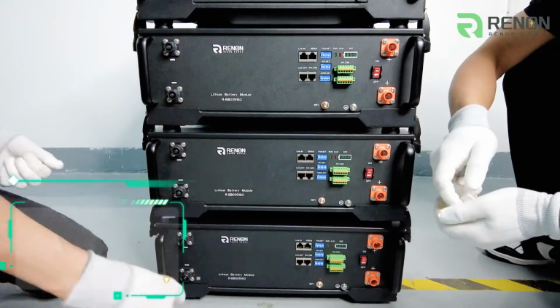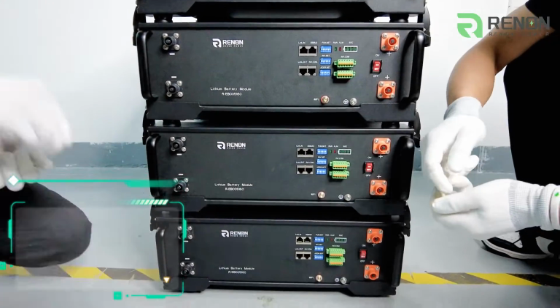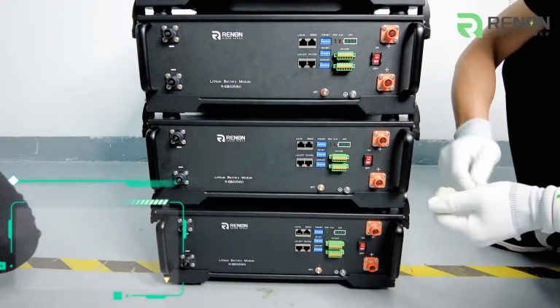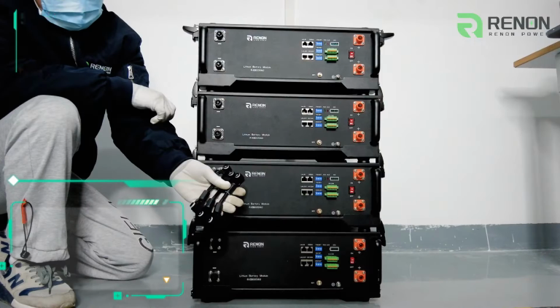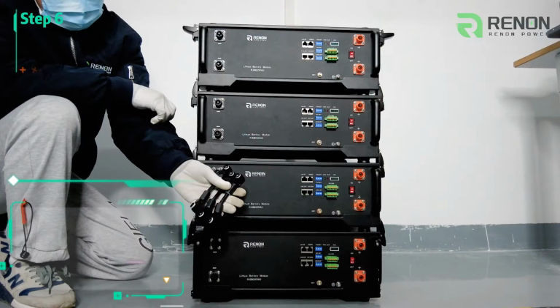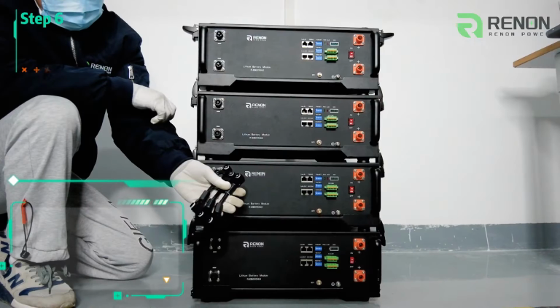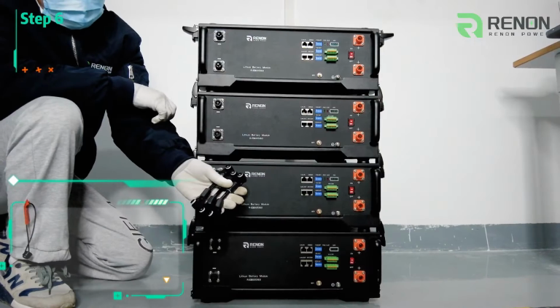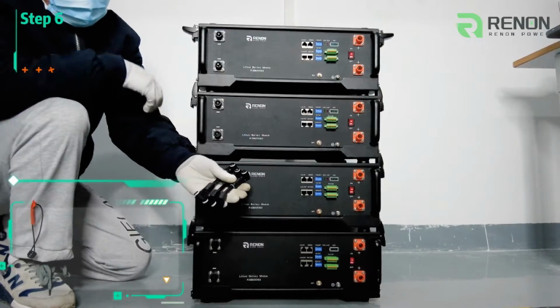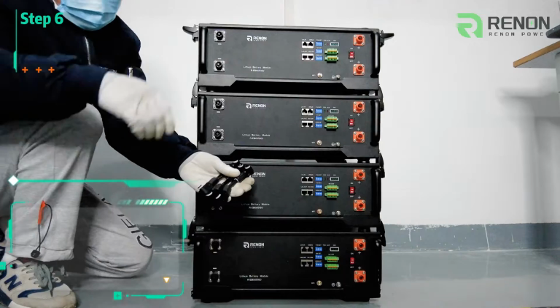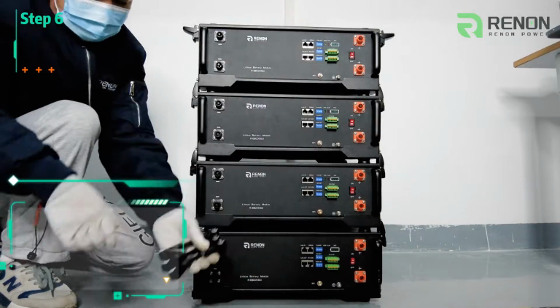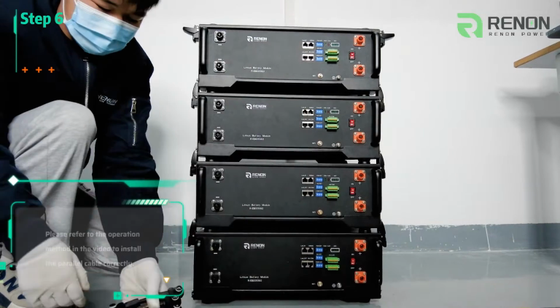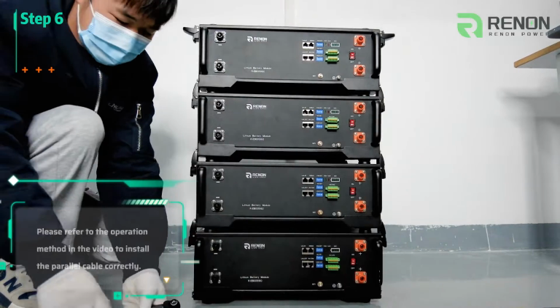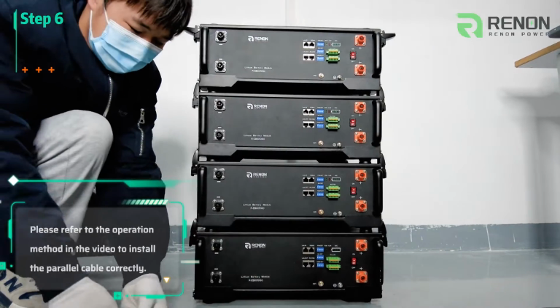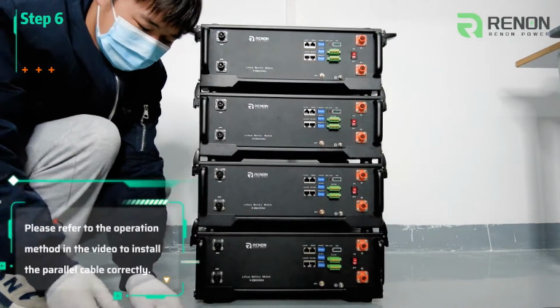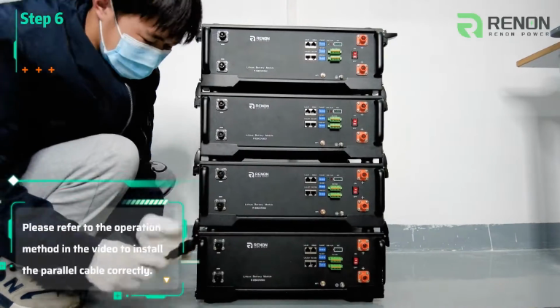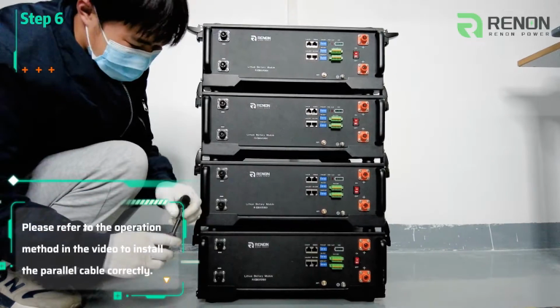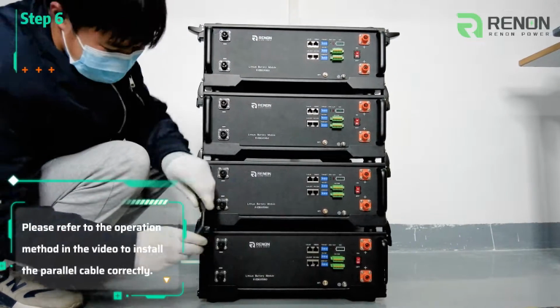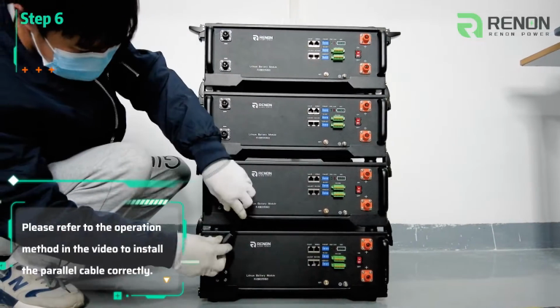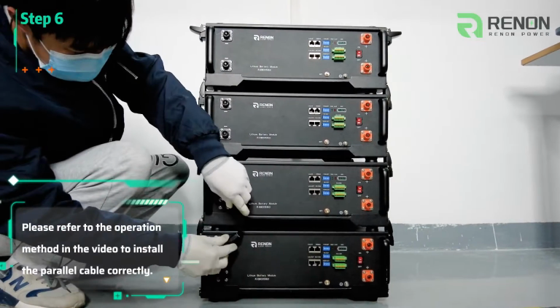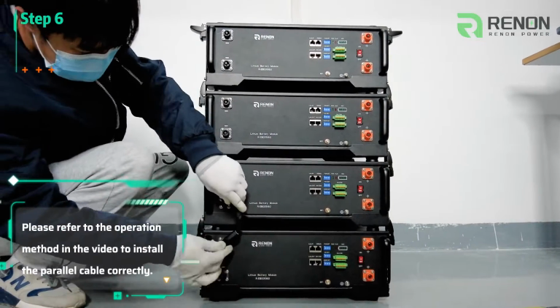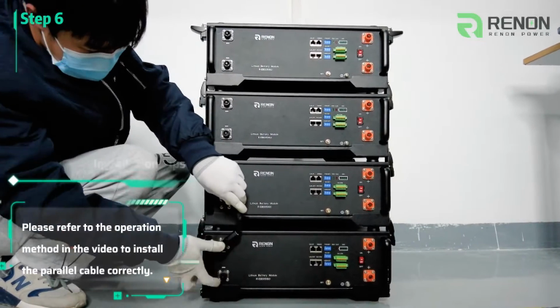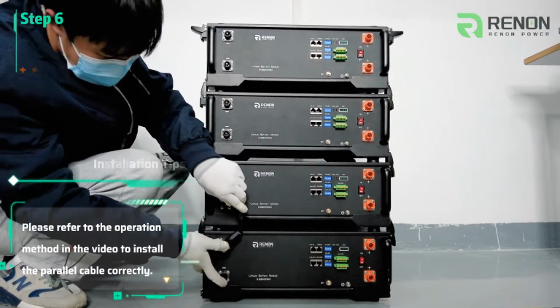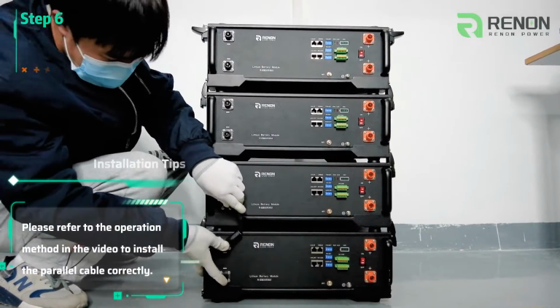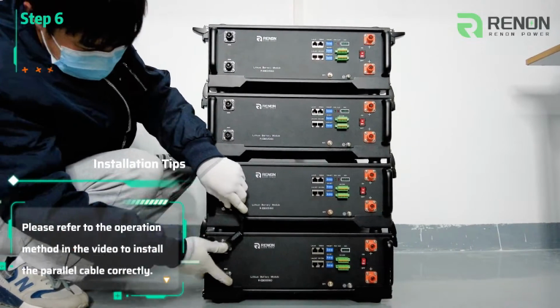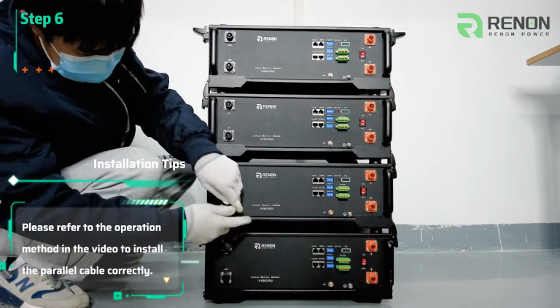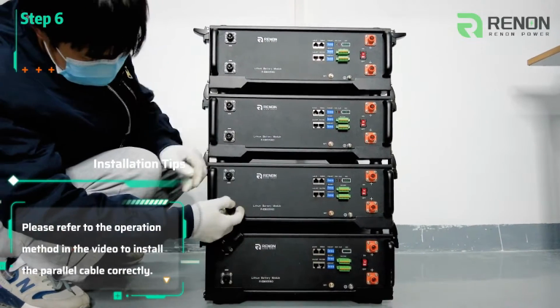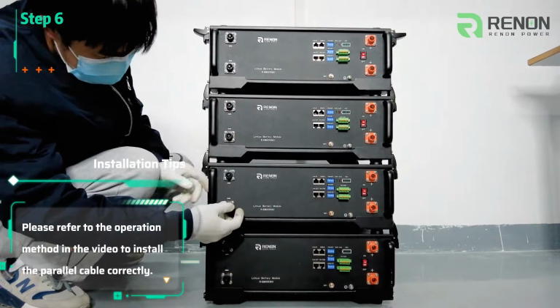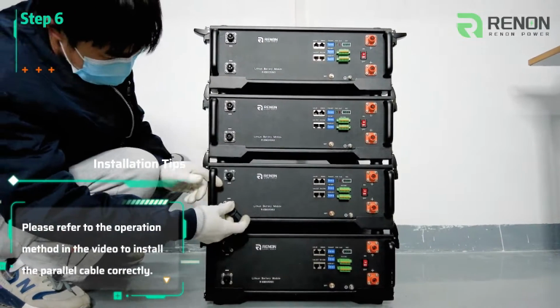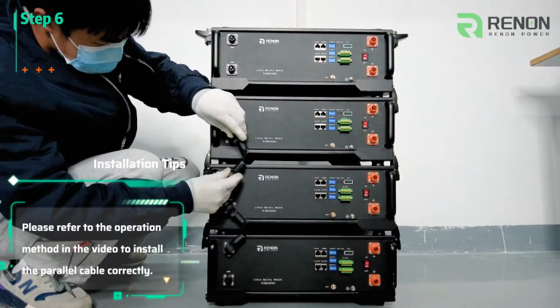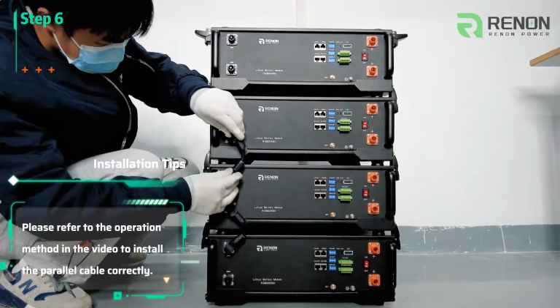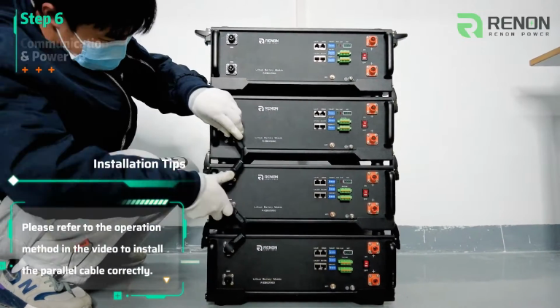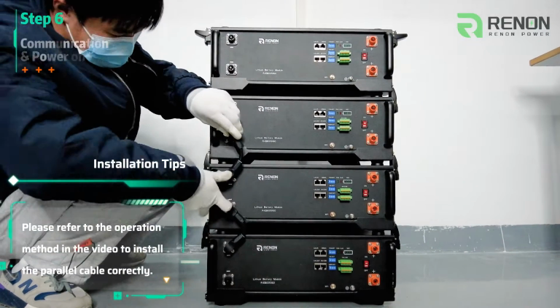Please refer to the operation method in the video to install the parallel cable correctly.